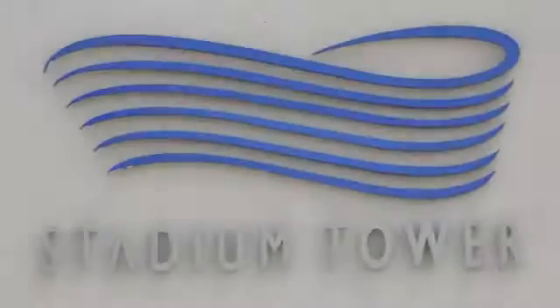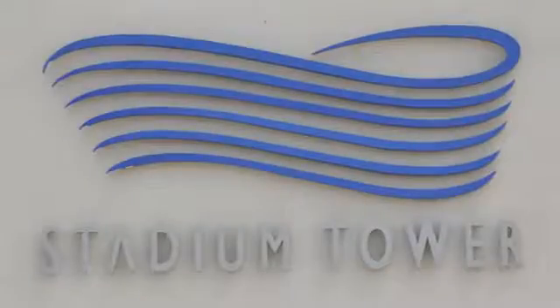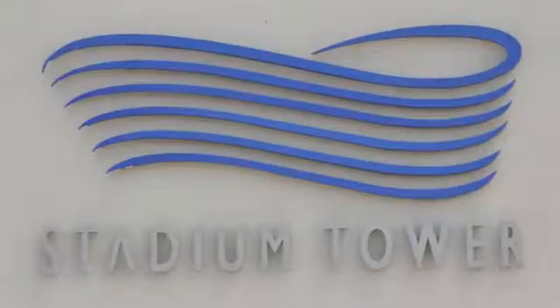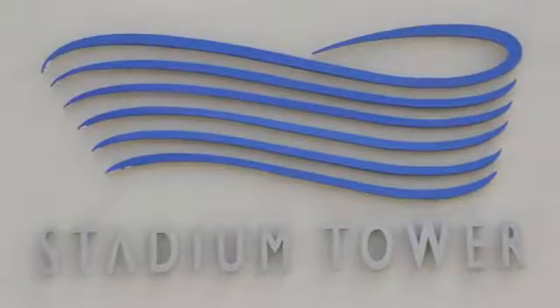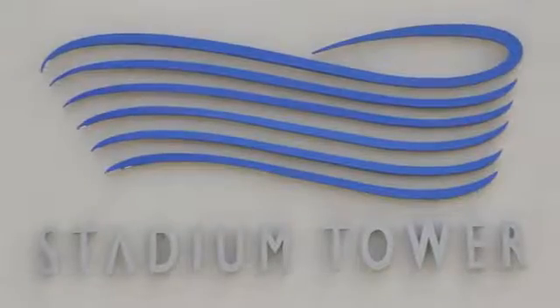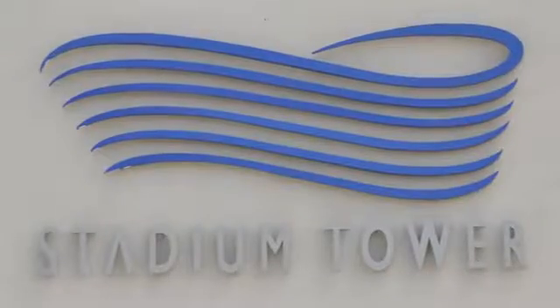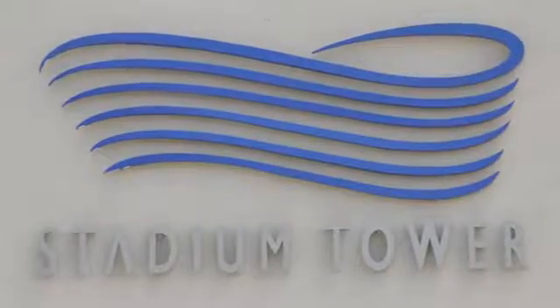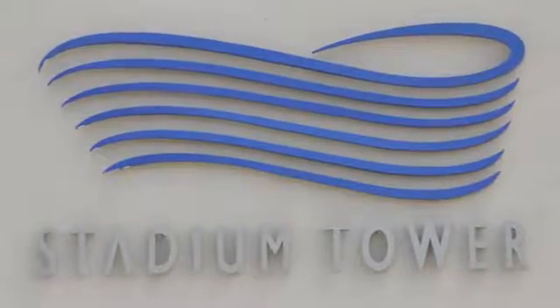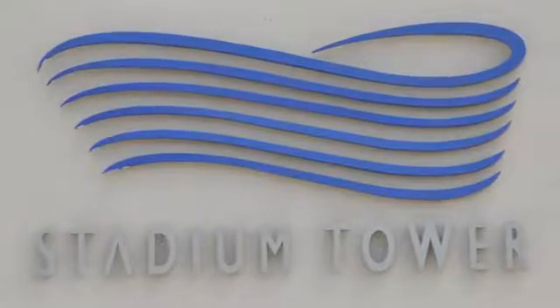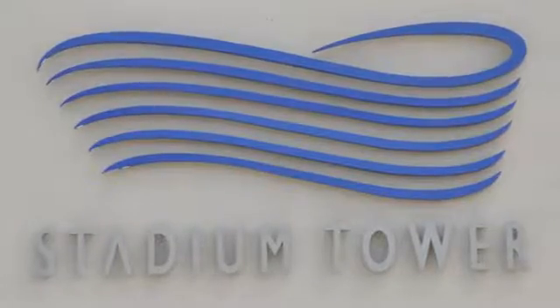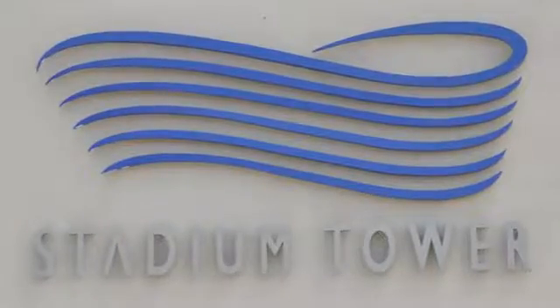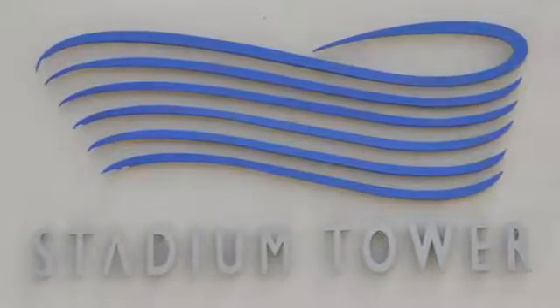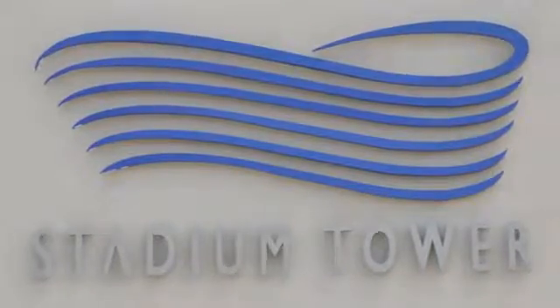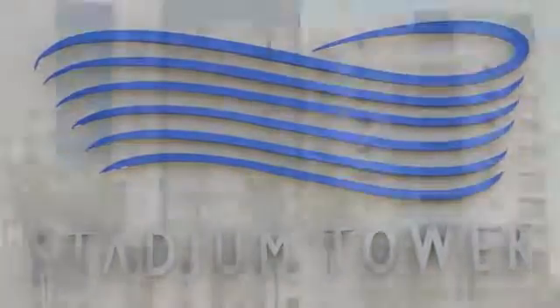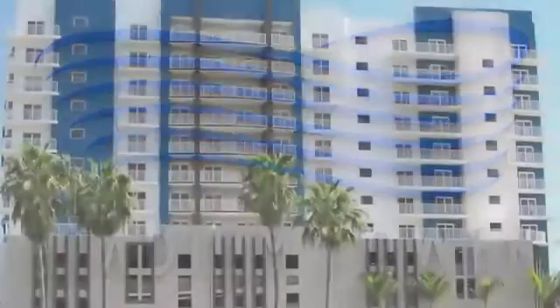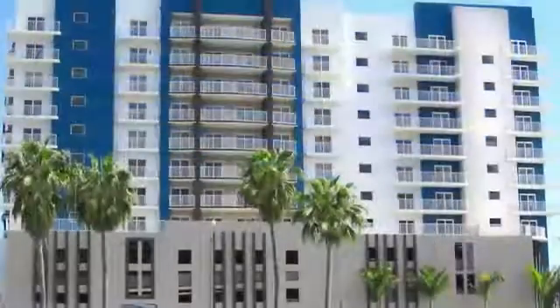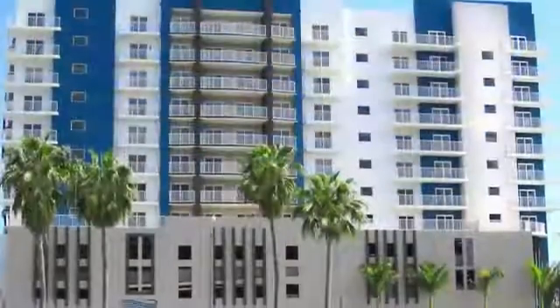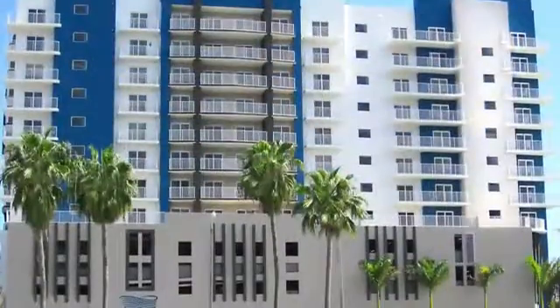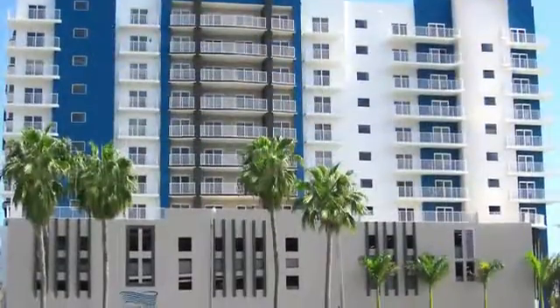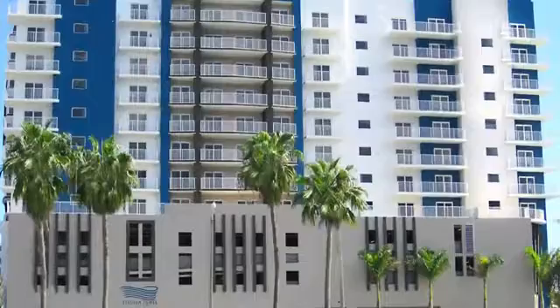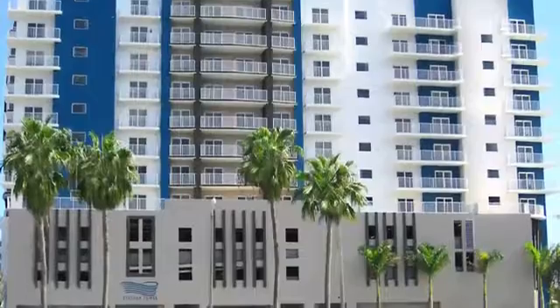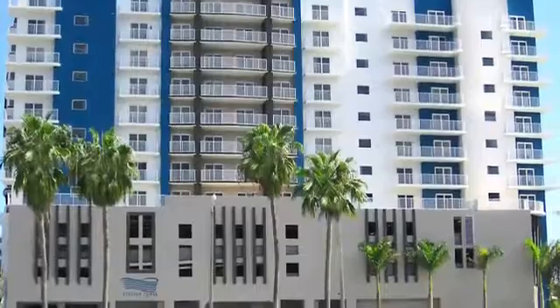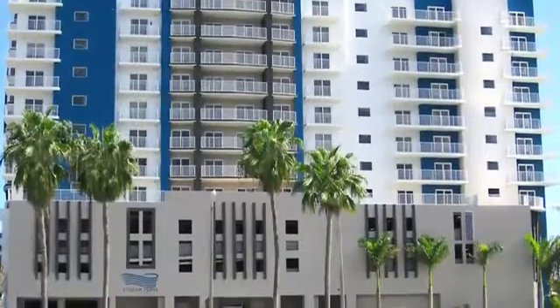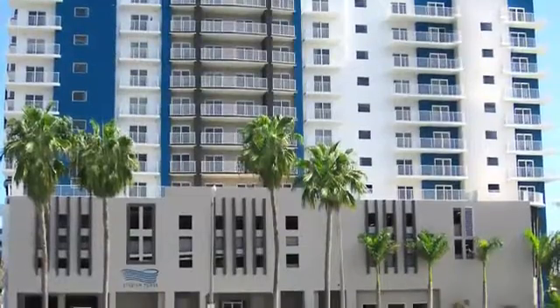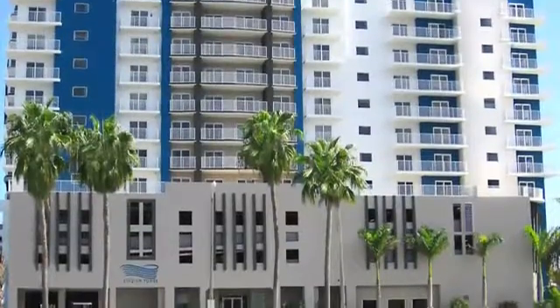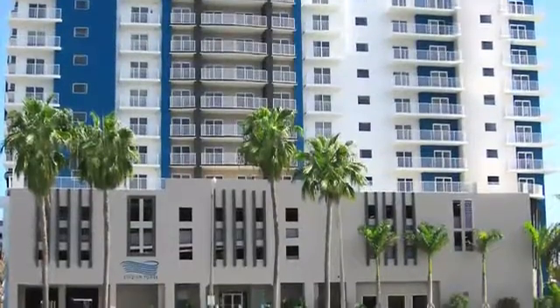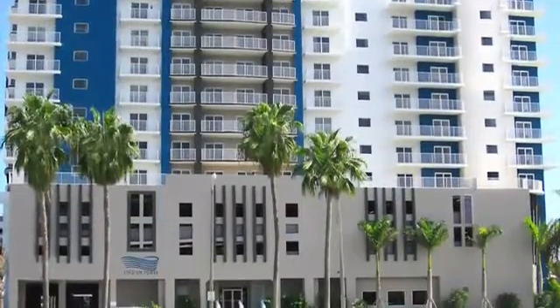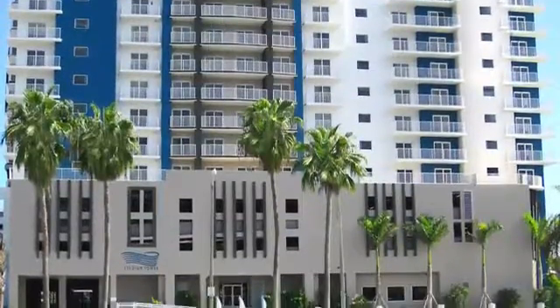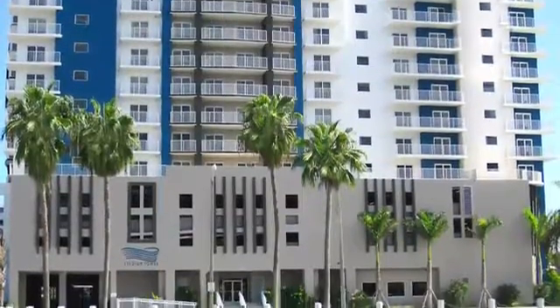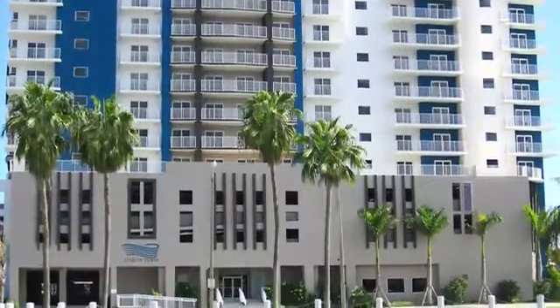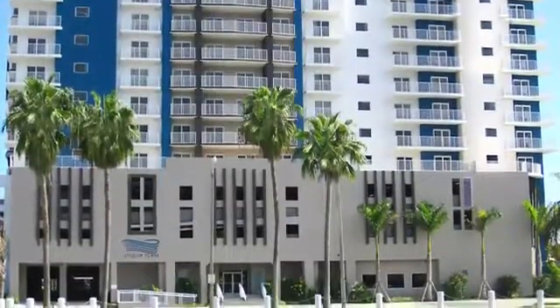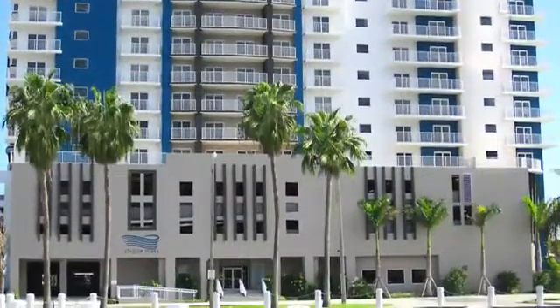Discover a new world of luxury living at Stadium Tower. This beautiful property has everything you need to enjoy life to the fullest.